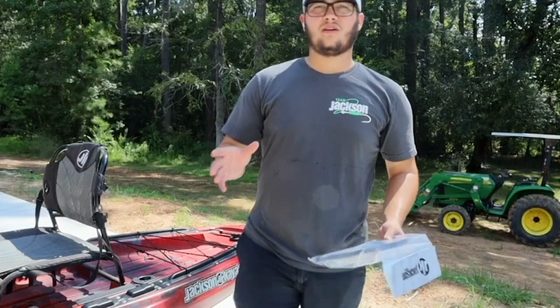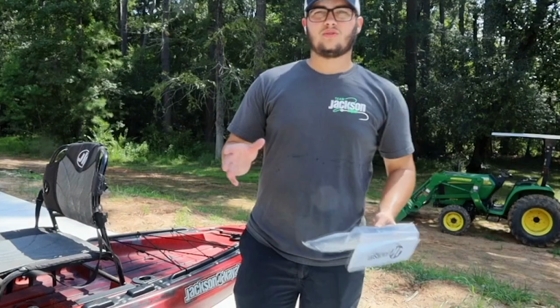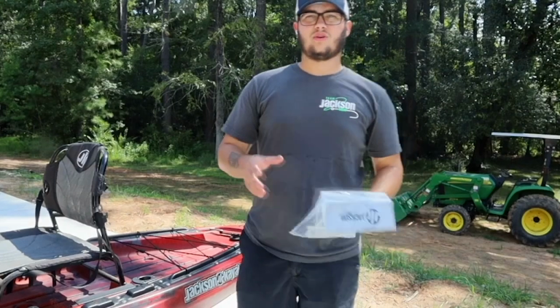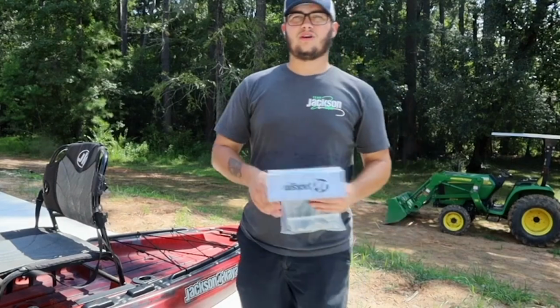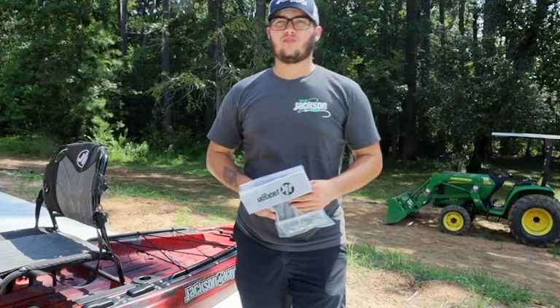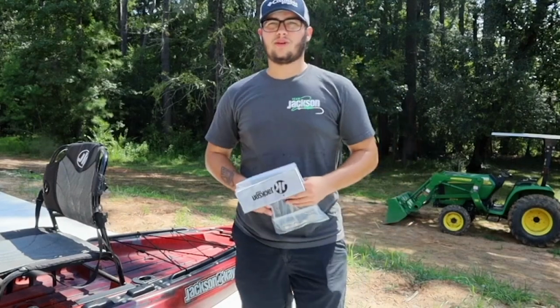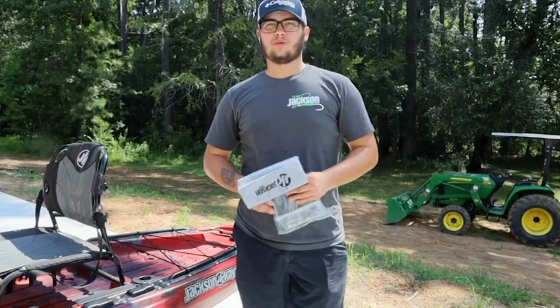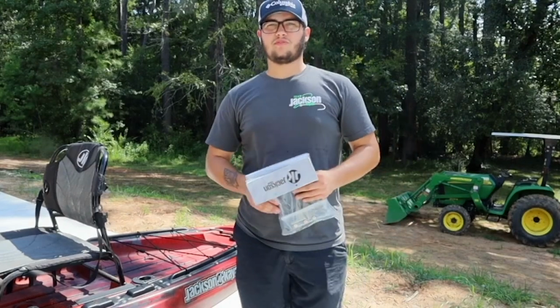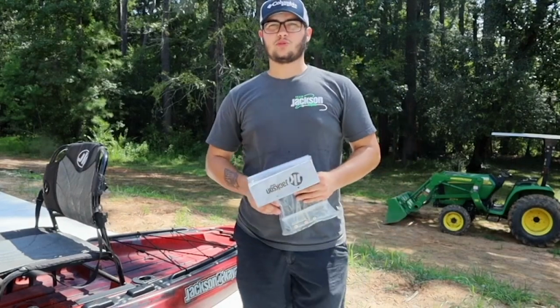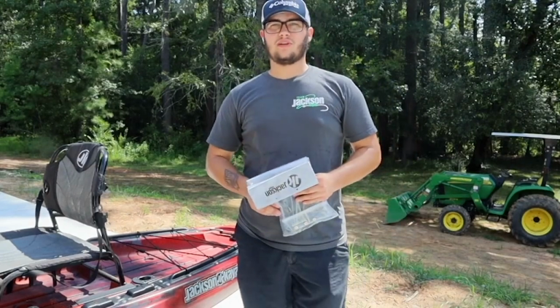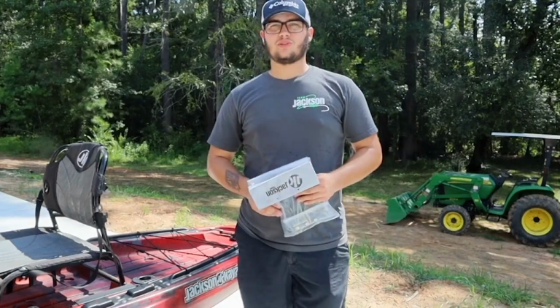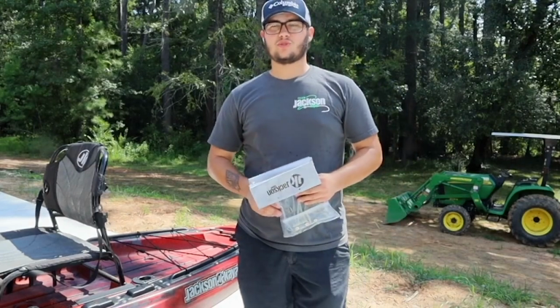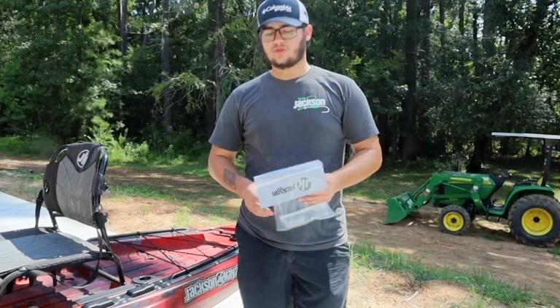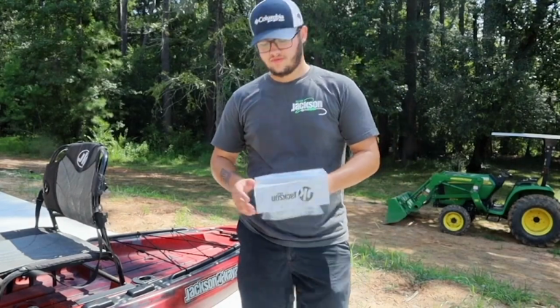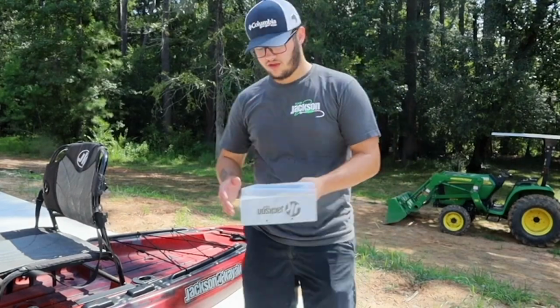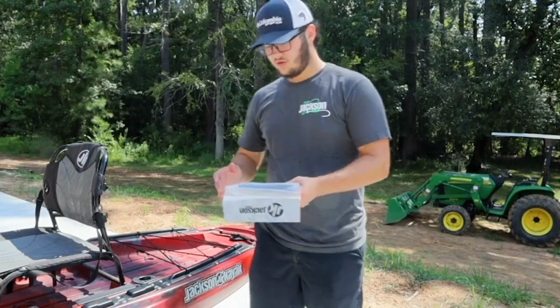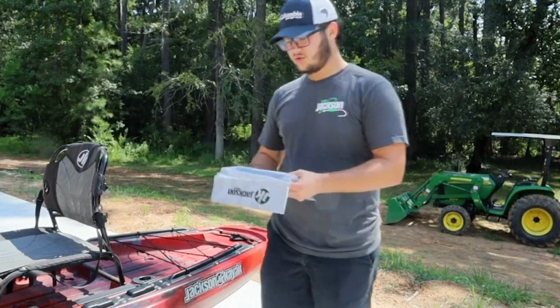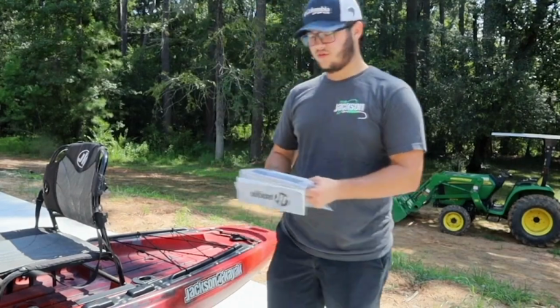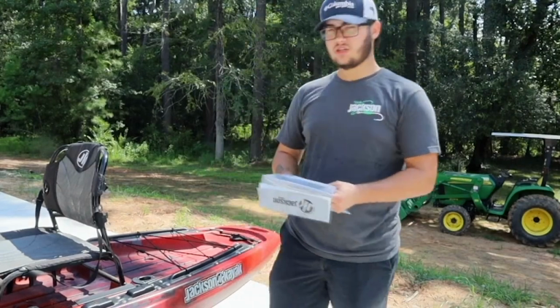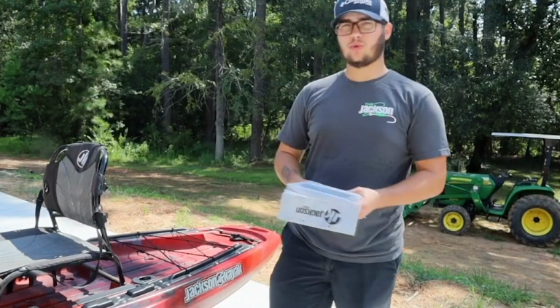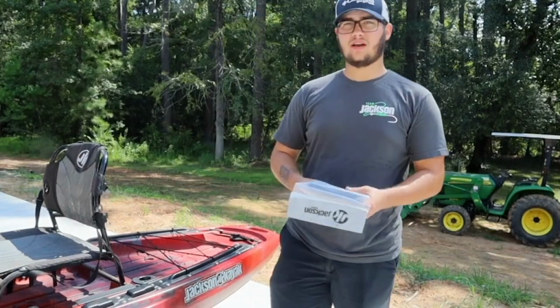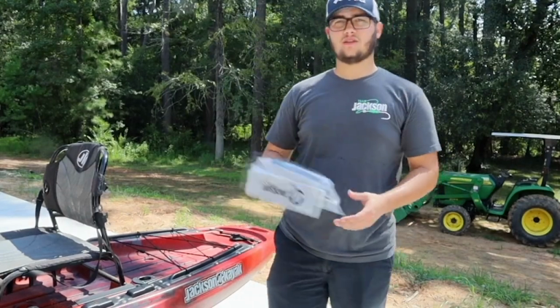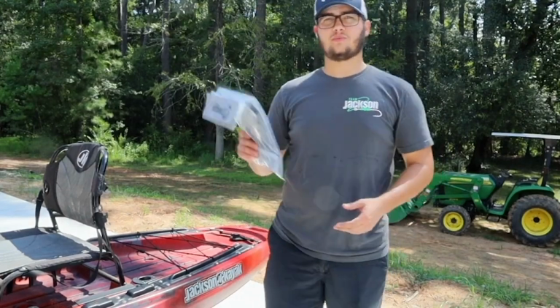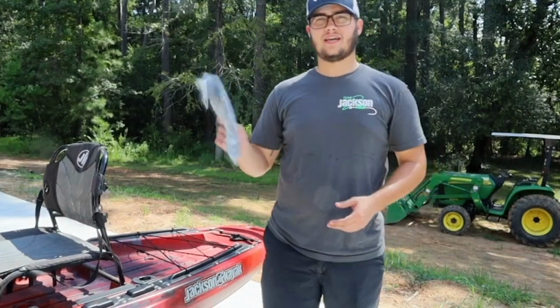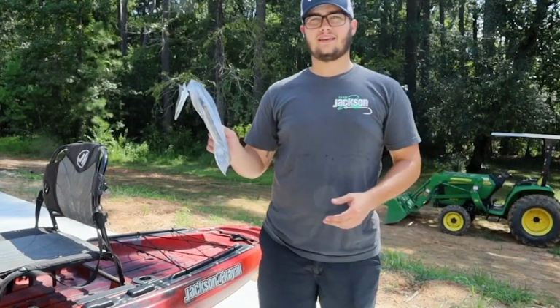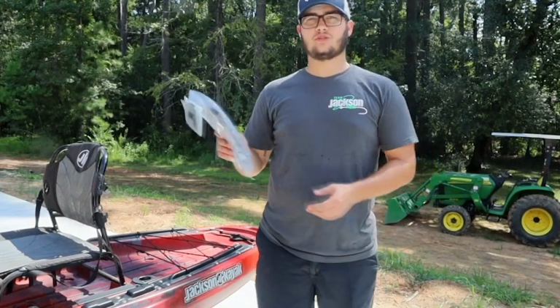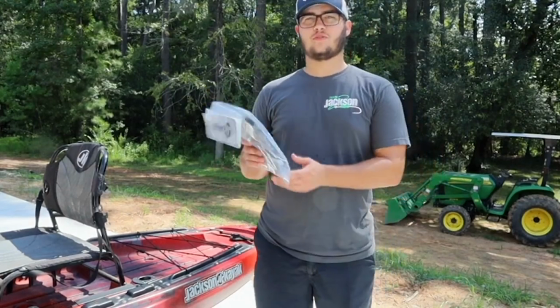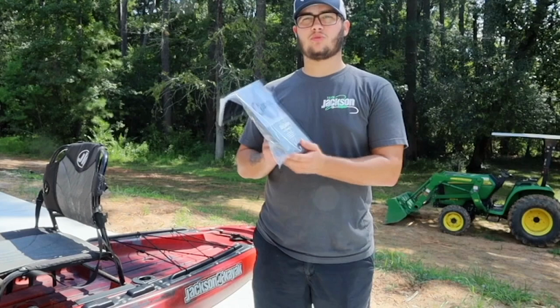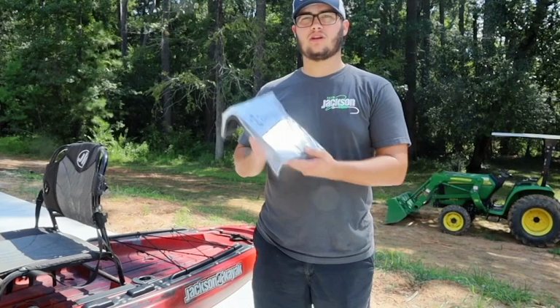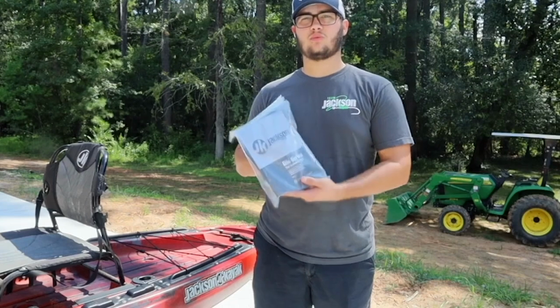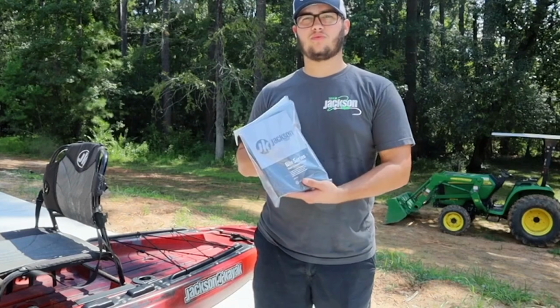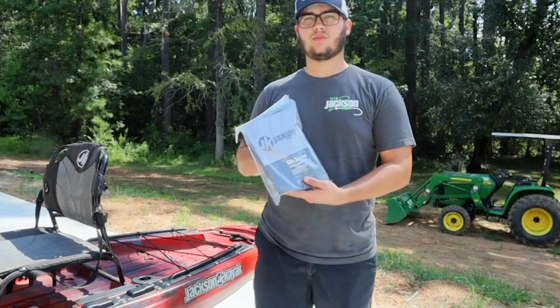What's going on everybody? Welcome to the first Petty Outdoors YouTube video. First up we have the Yak Gadget, the first product that we're reviewing.